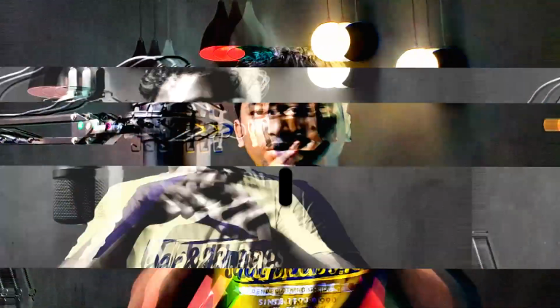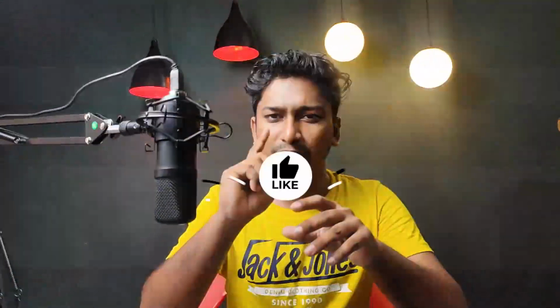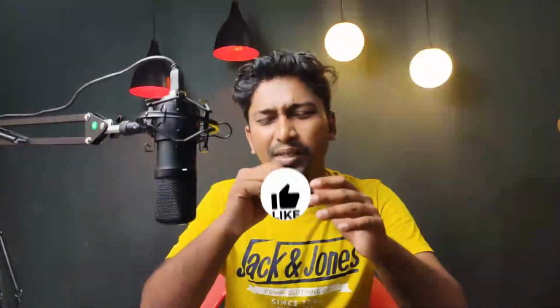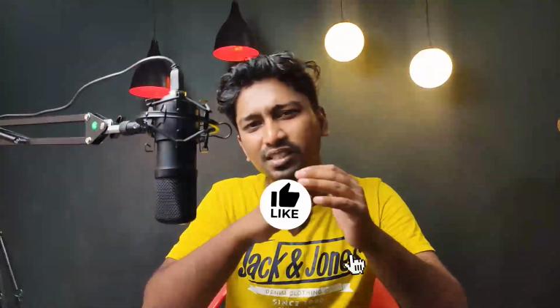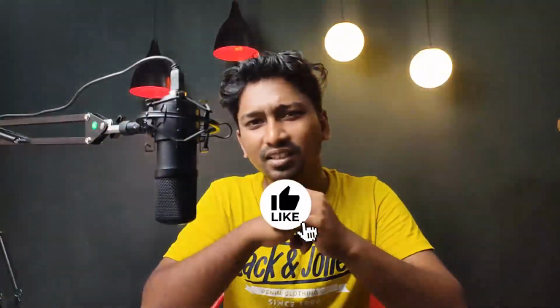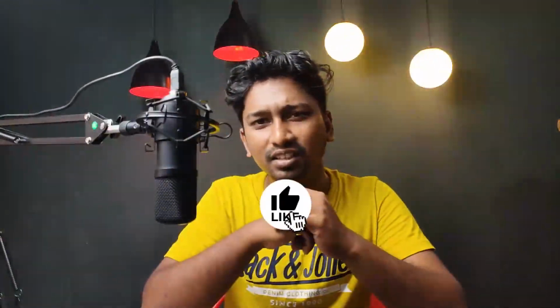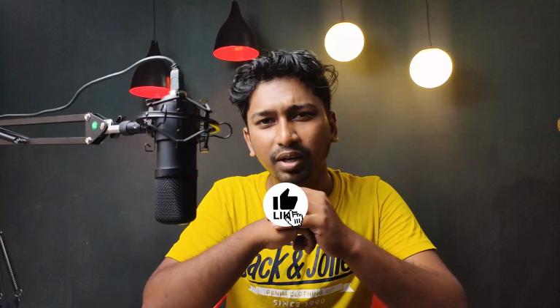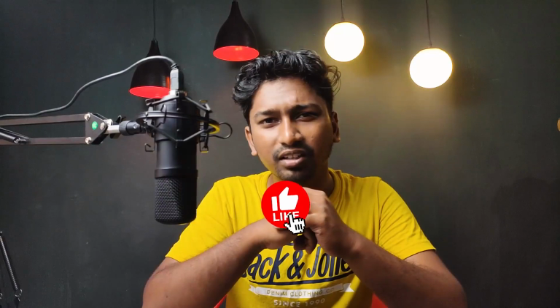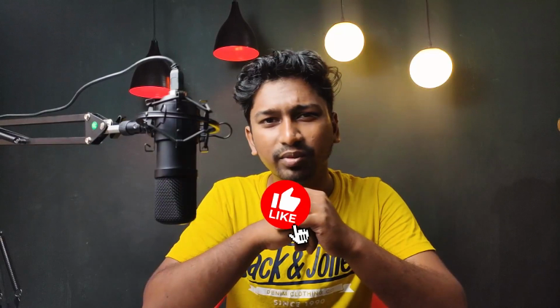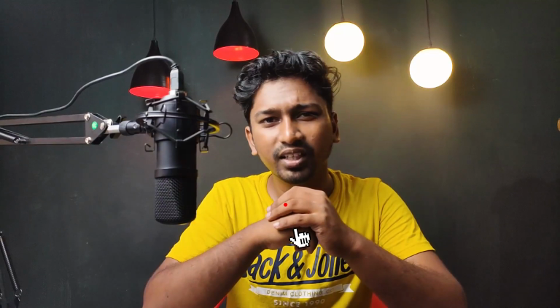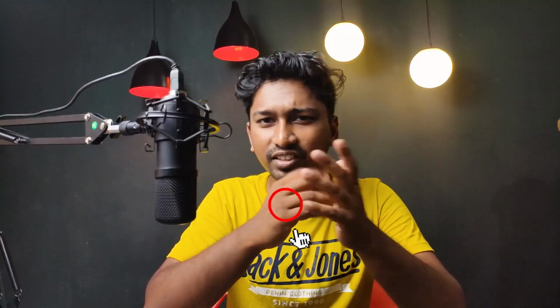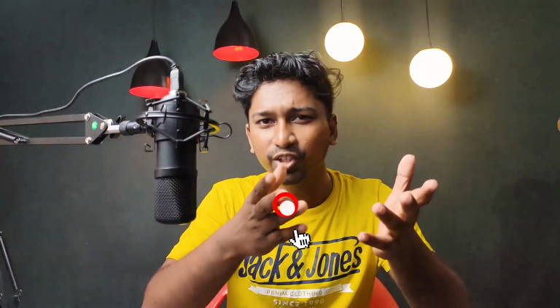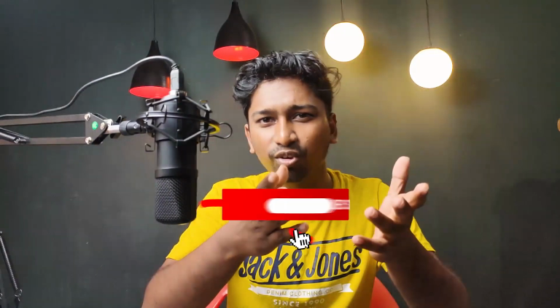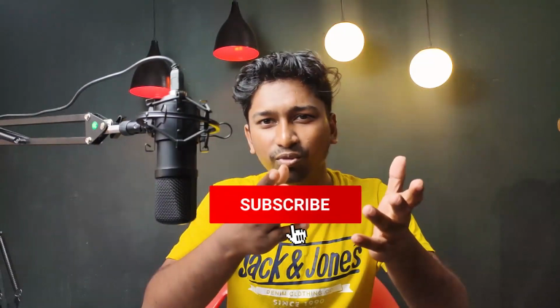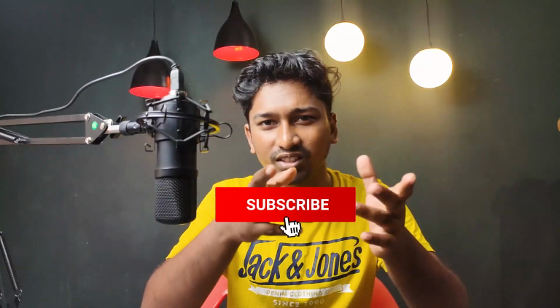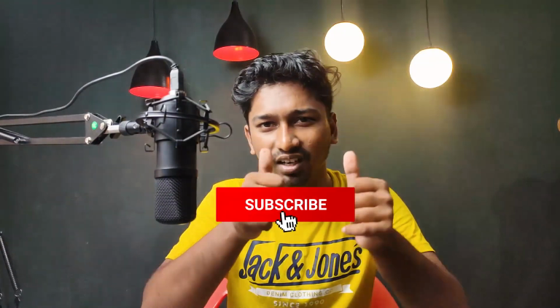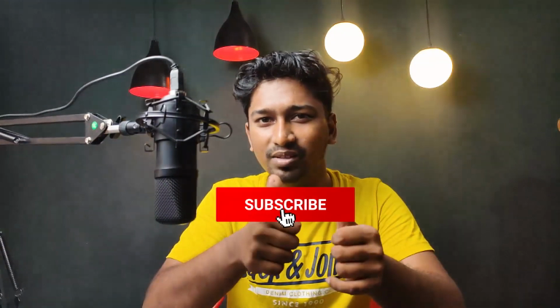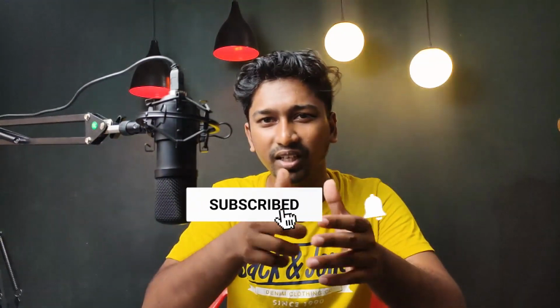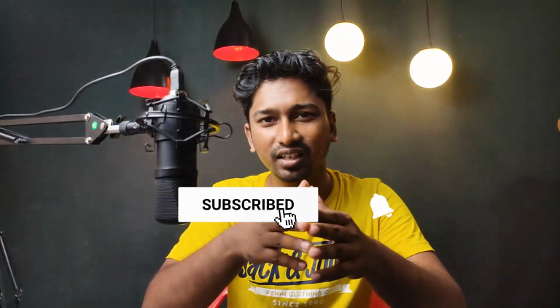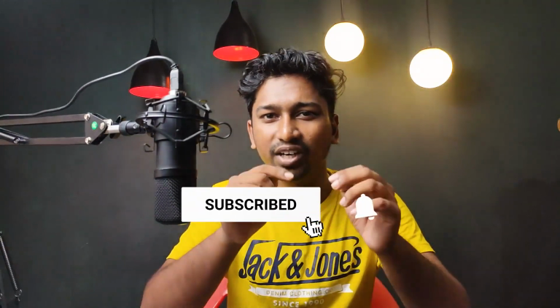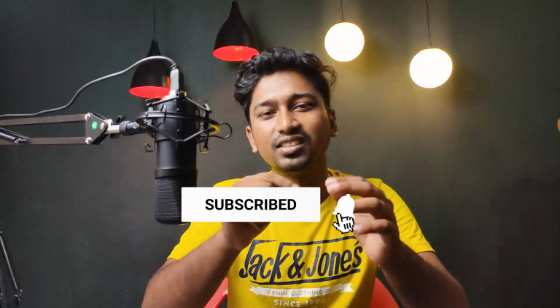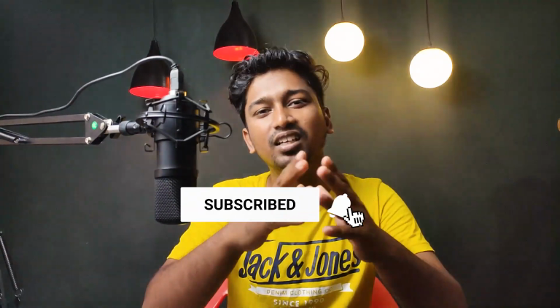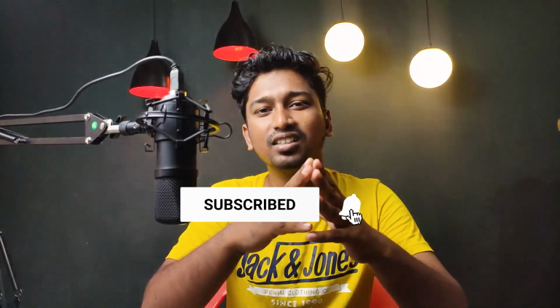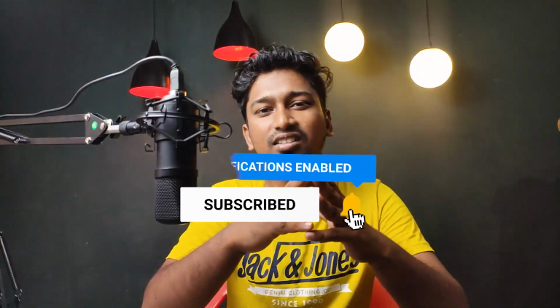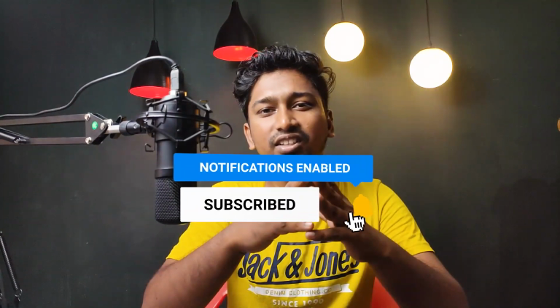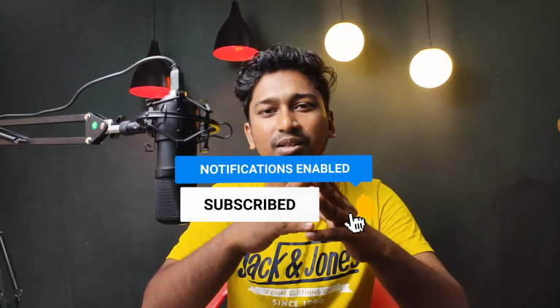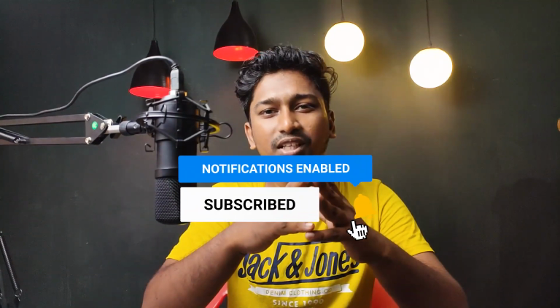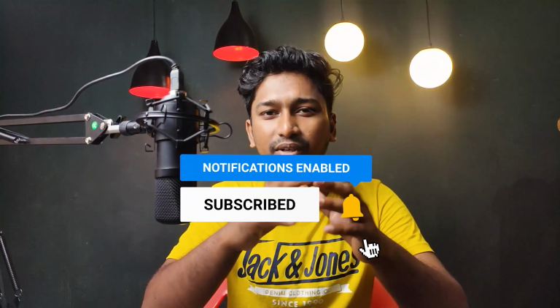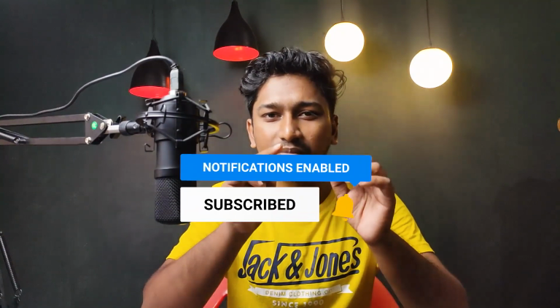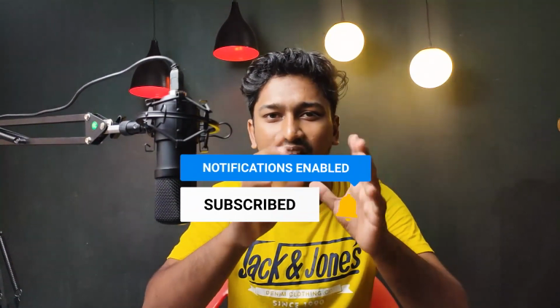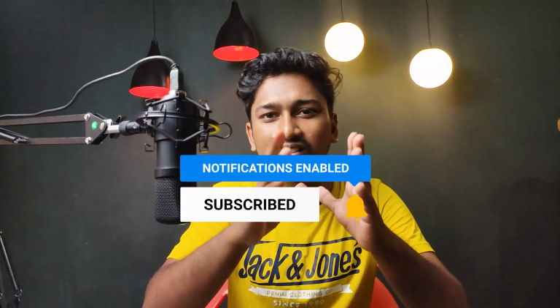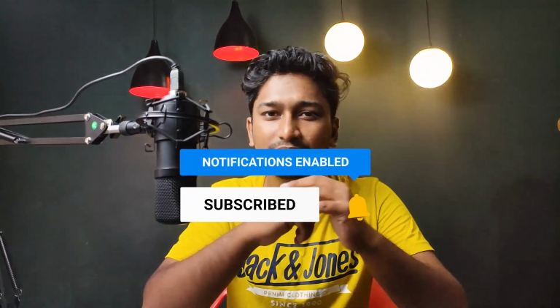If you like this video, please like it. If you want to subscribe, please subscribe.